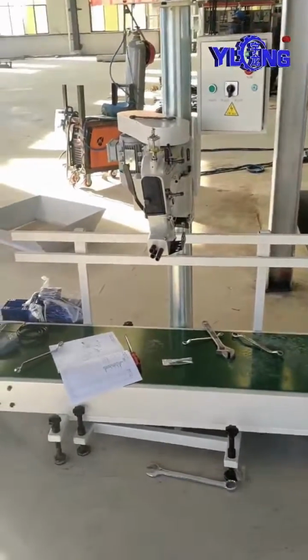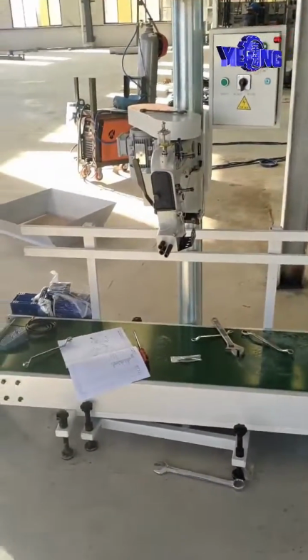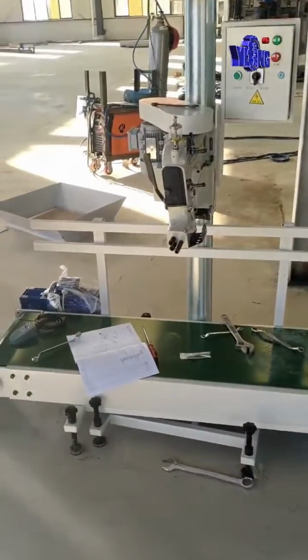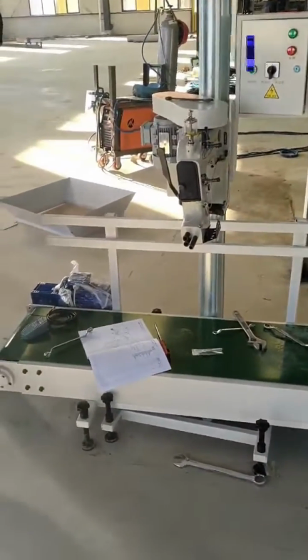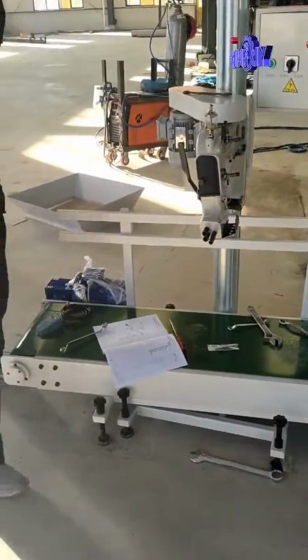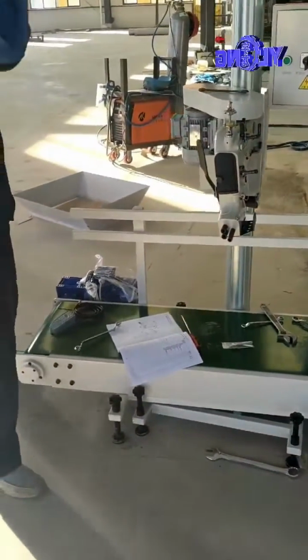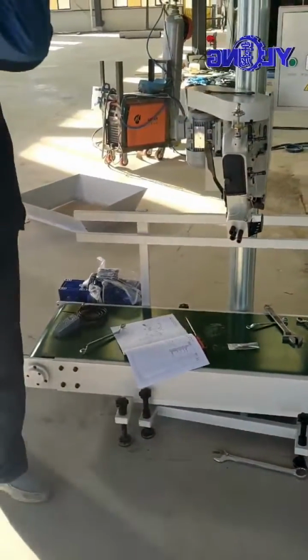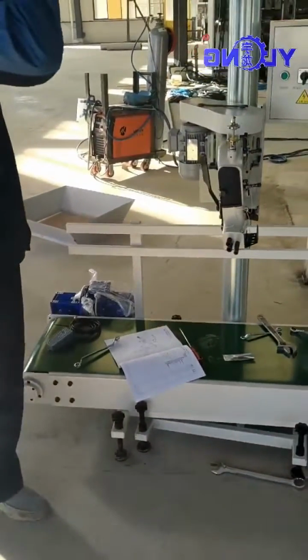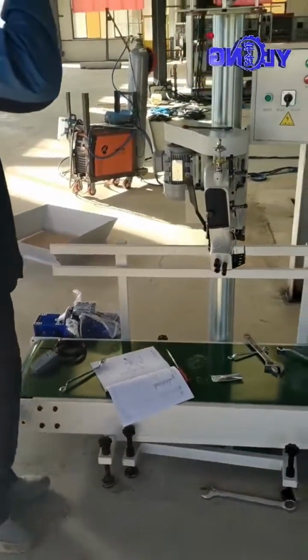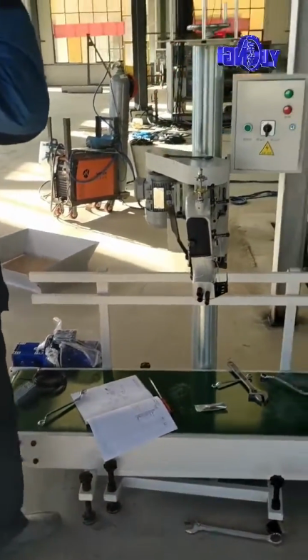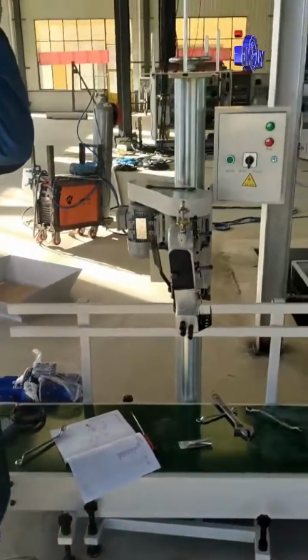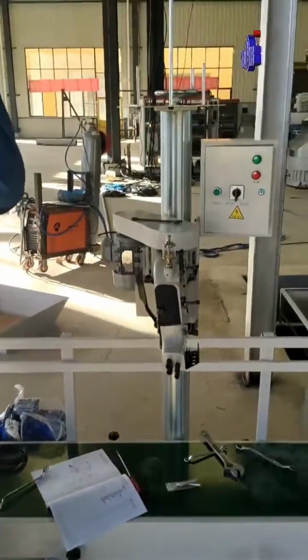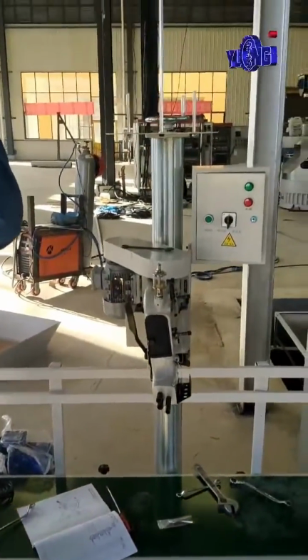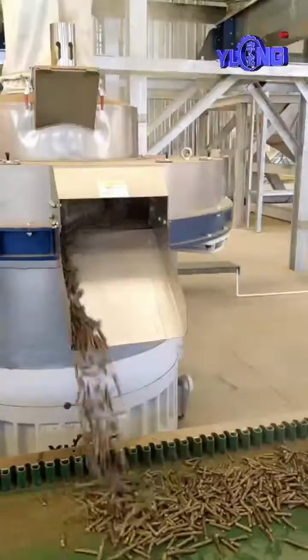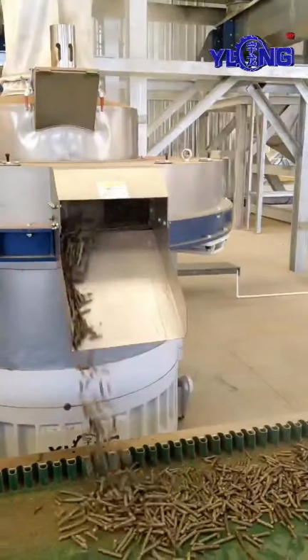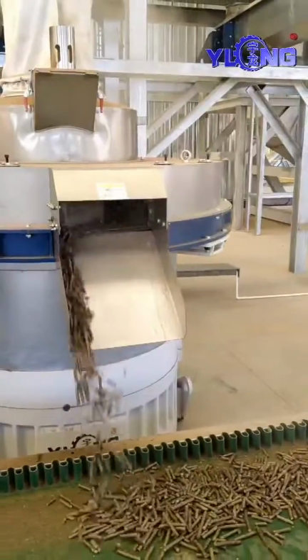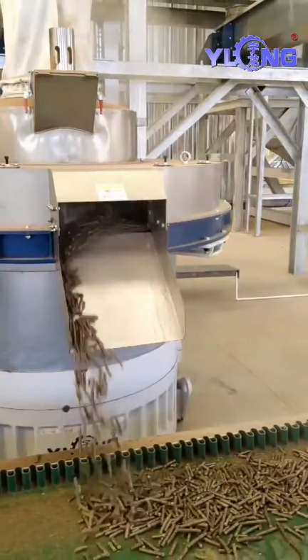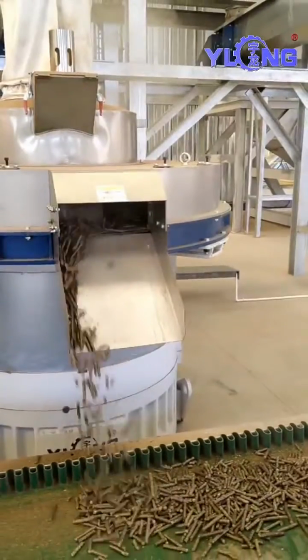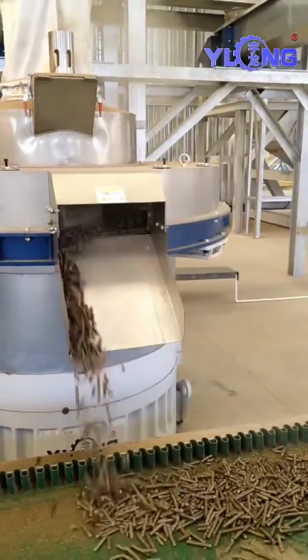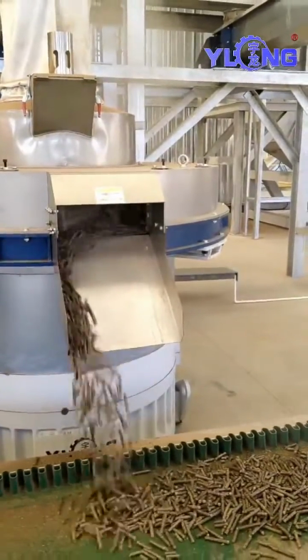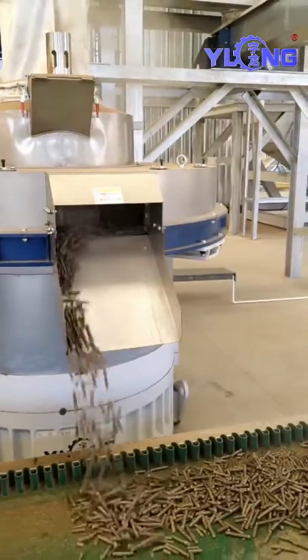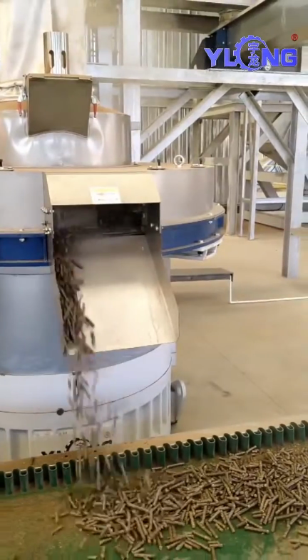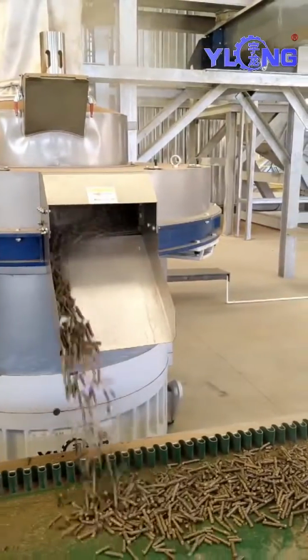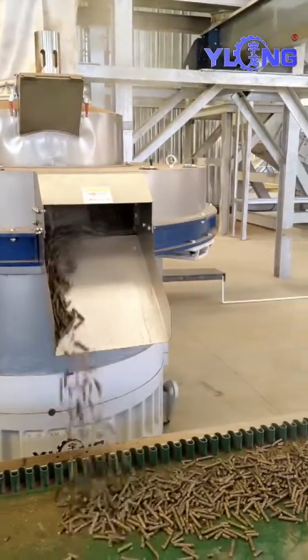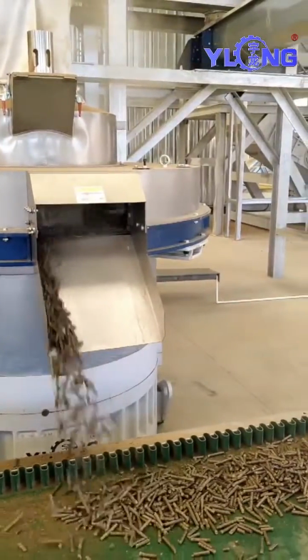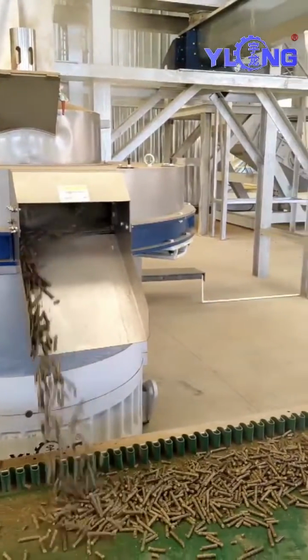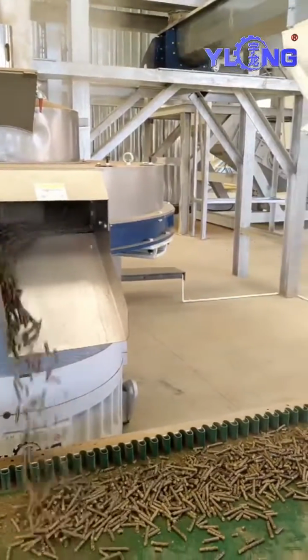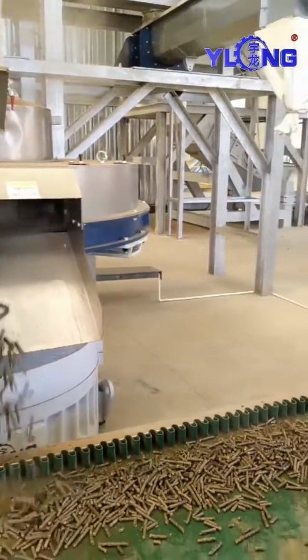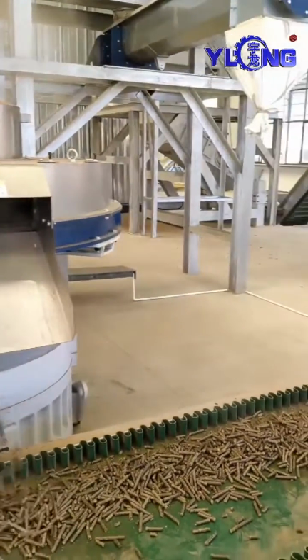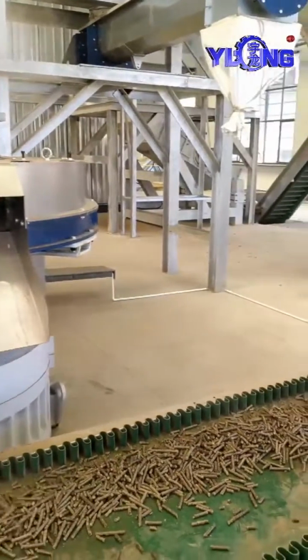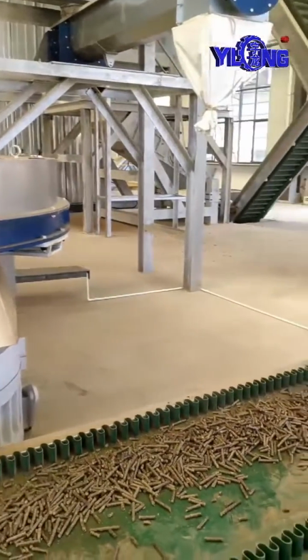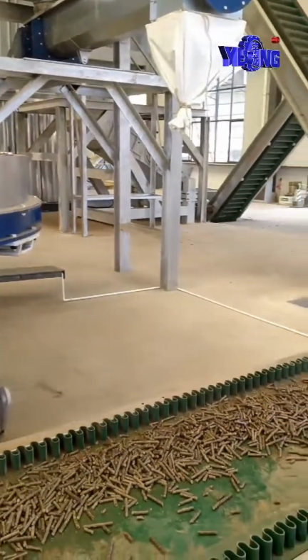This is a packaging machine. Yulong's packaging machines are divided into two types: small bag packaging machines and large bag packaging machines.